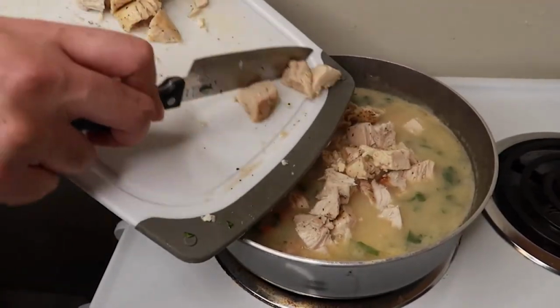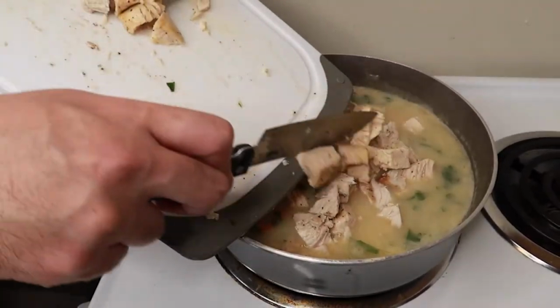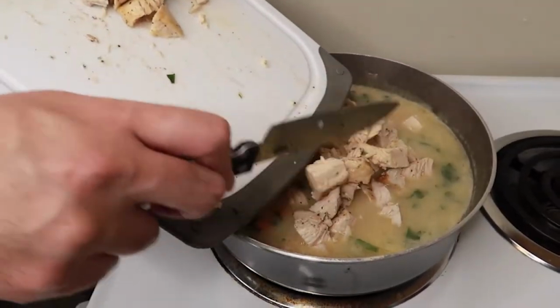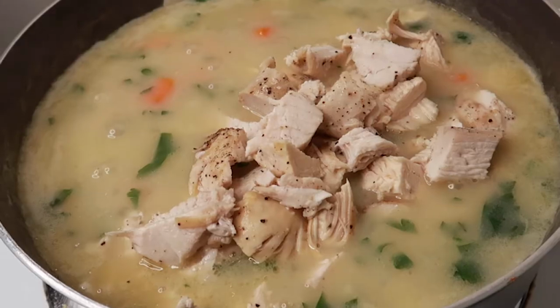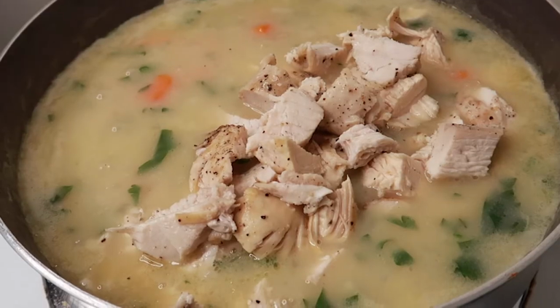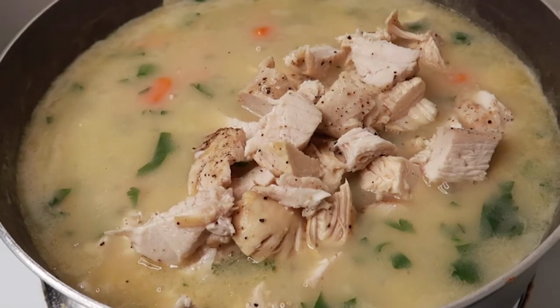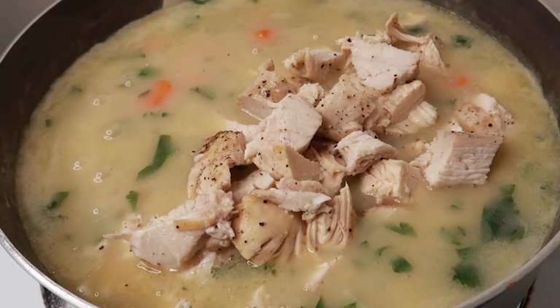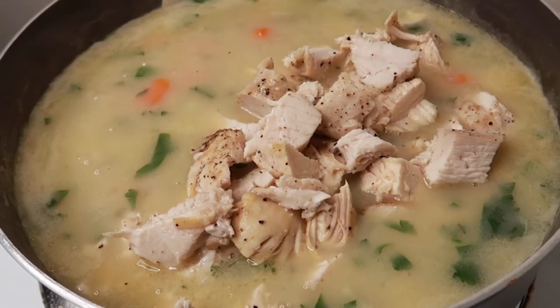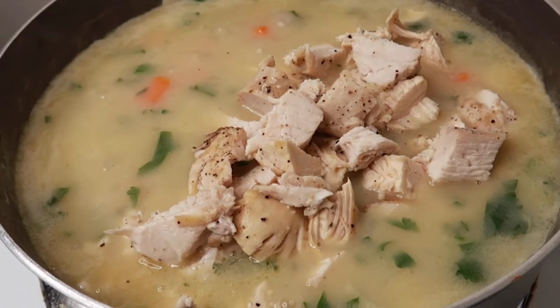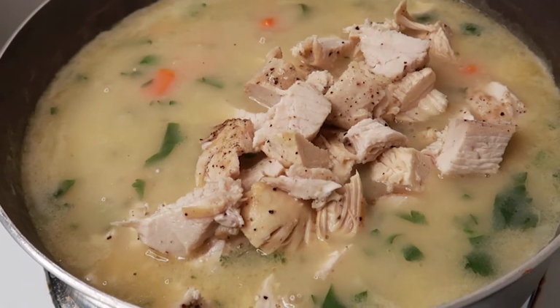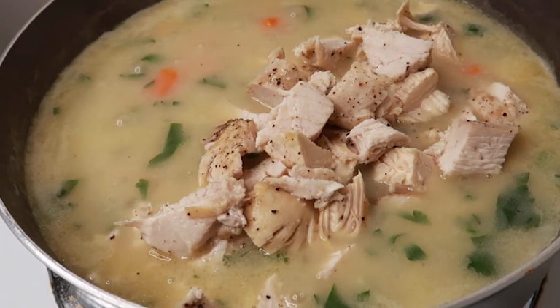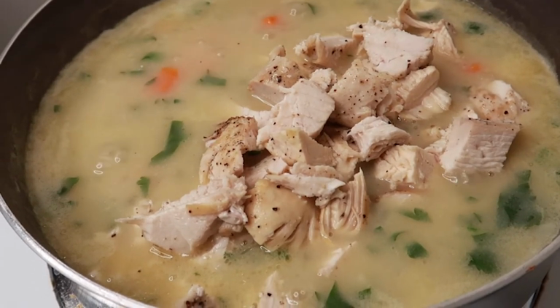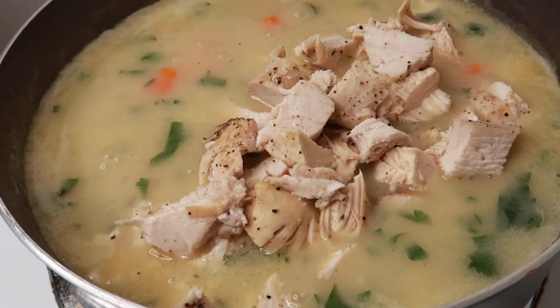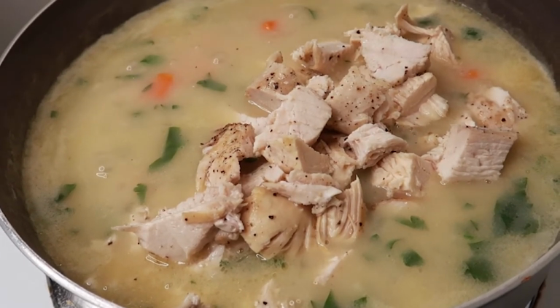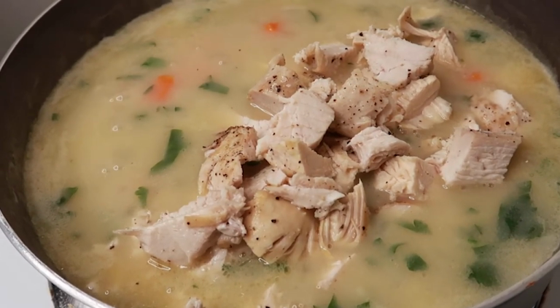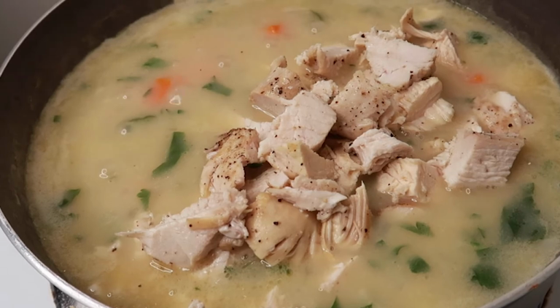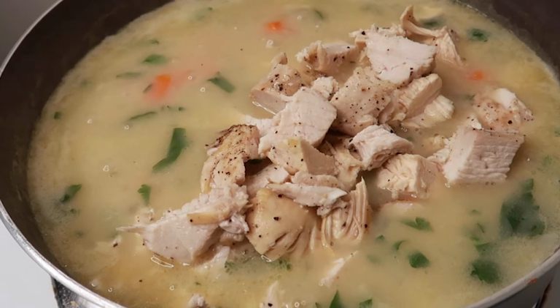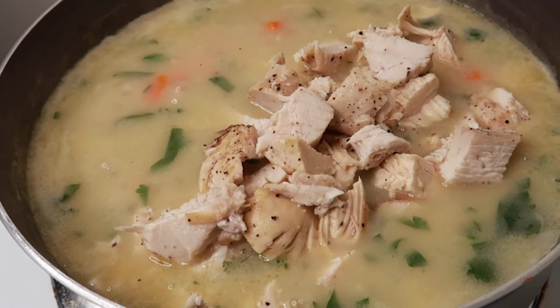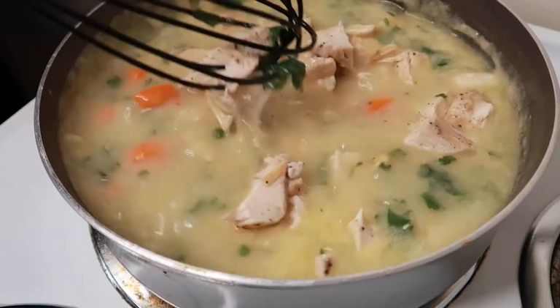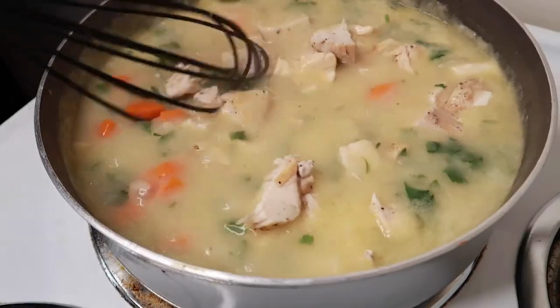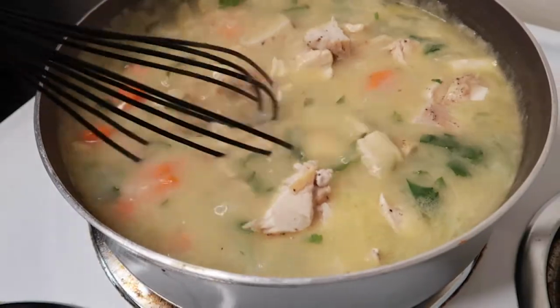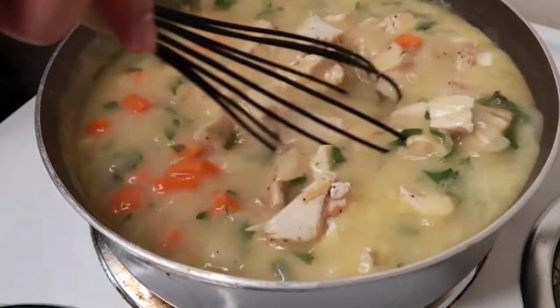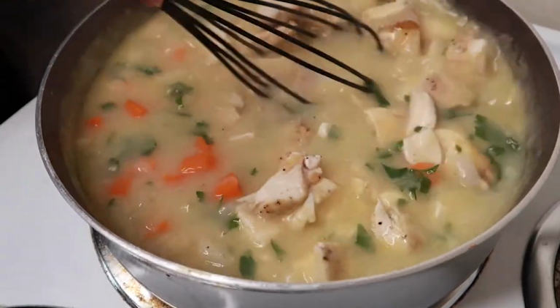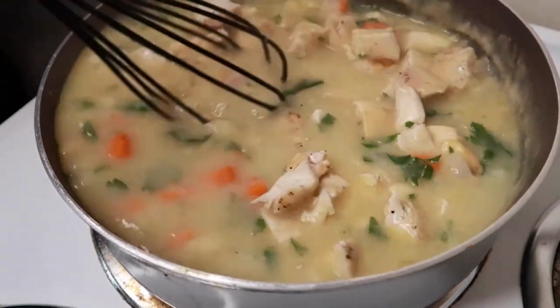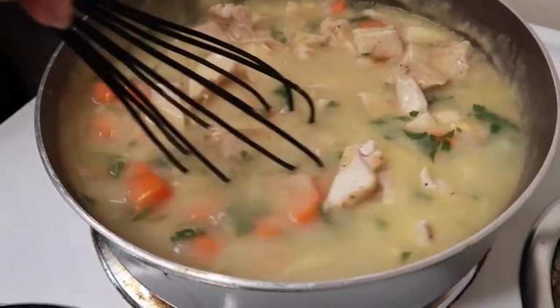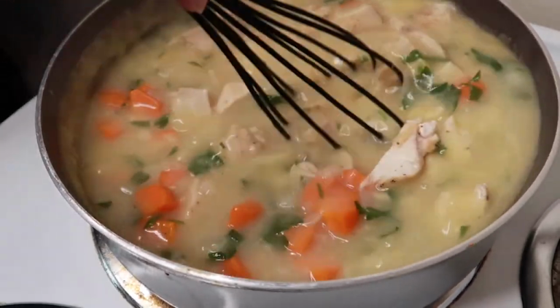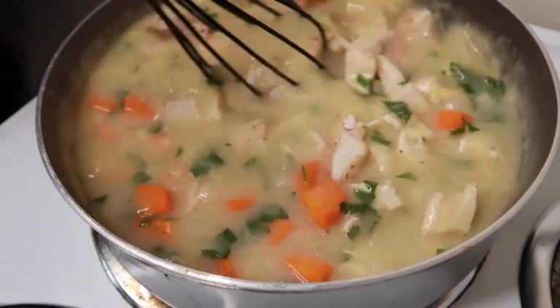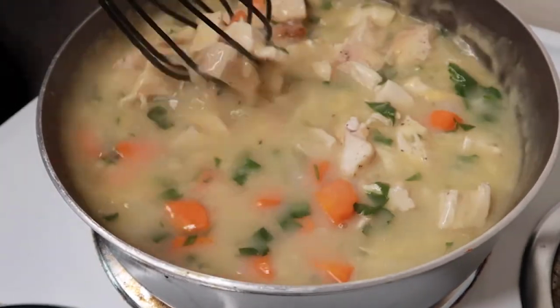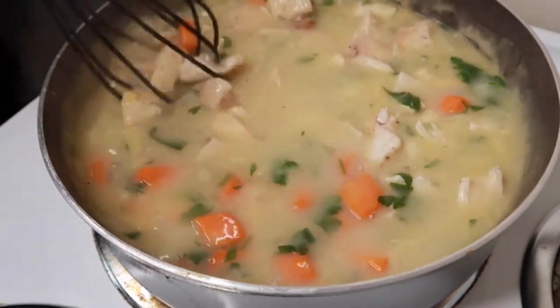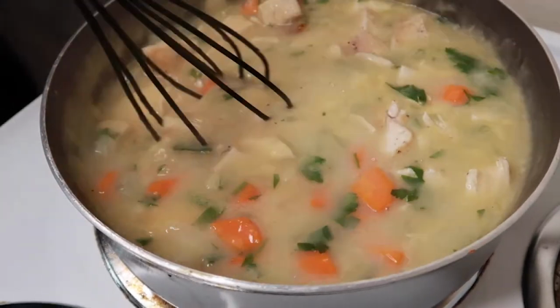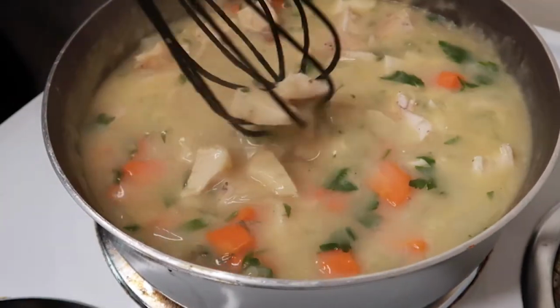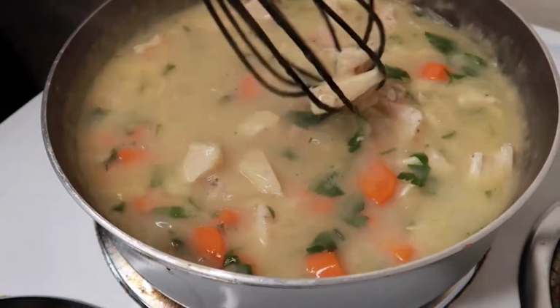You can also add in other vegetables such as peas. Mix the ingredients together and turn off the heat.